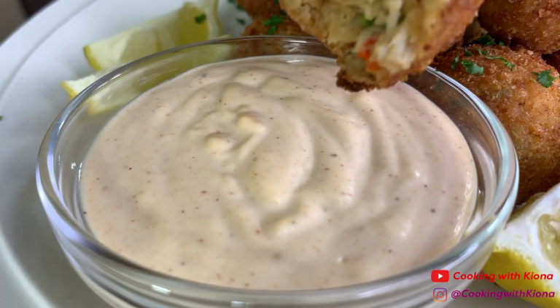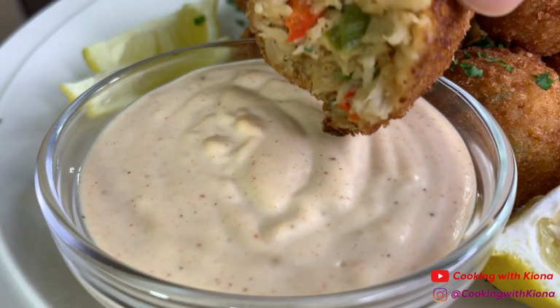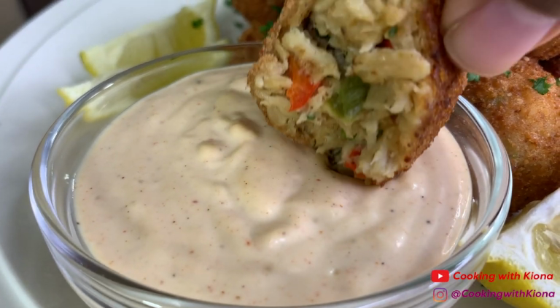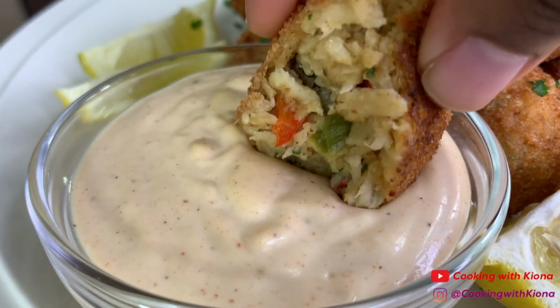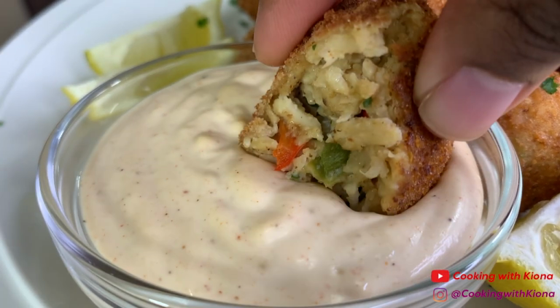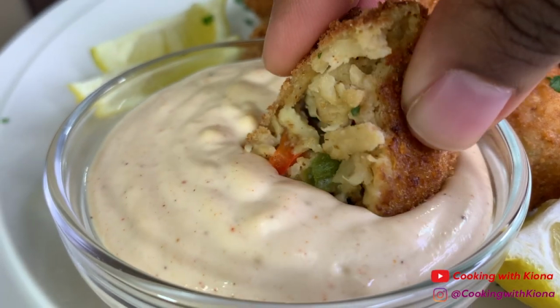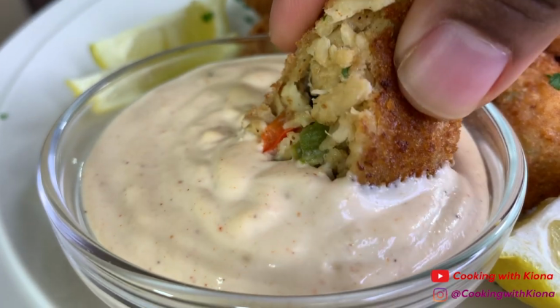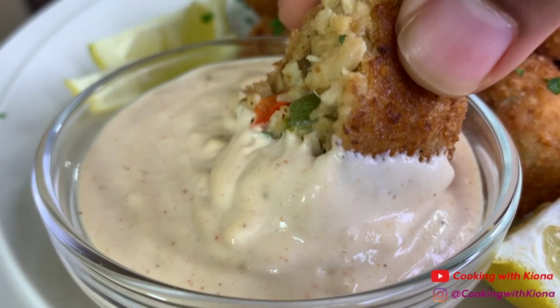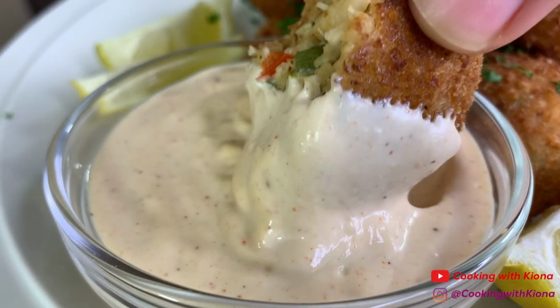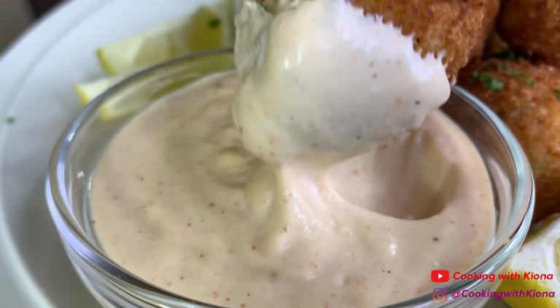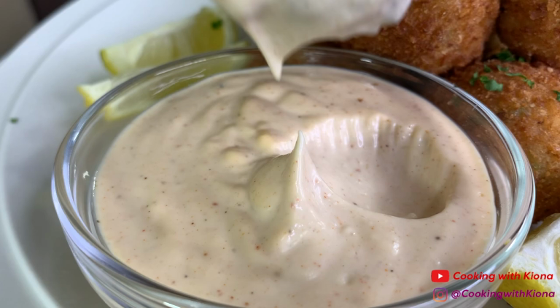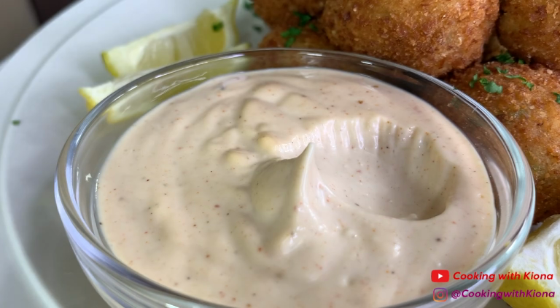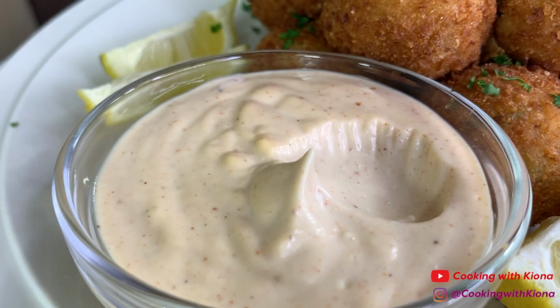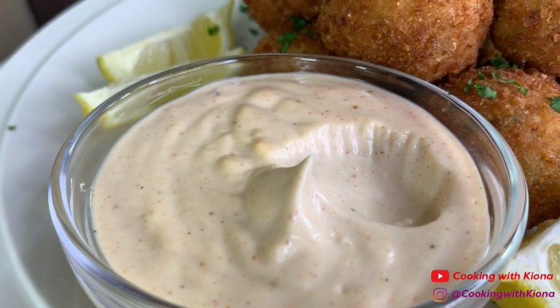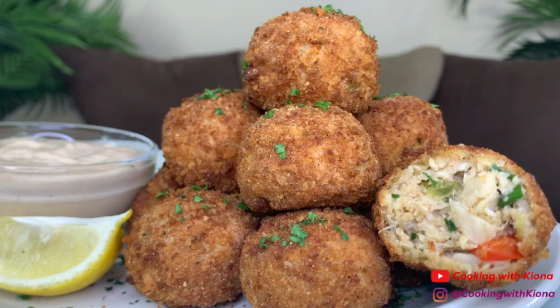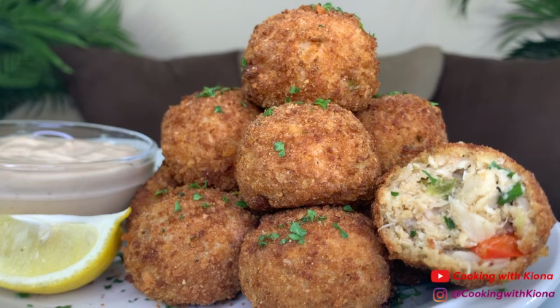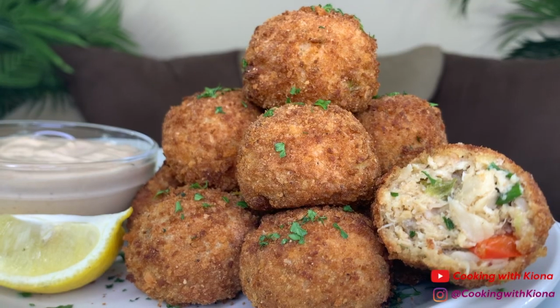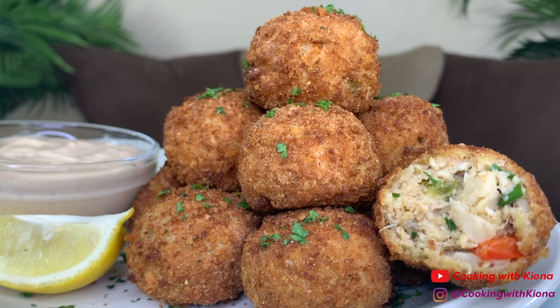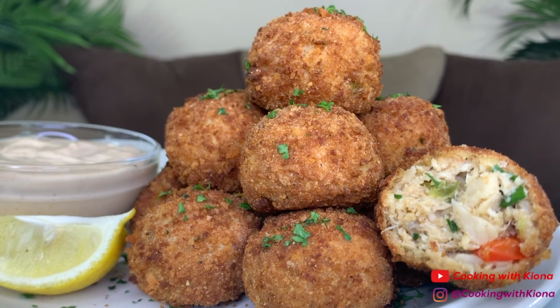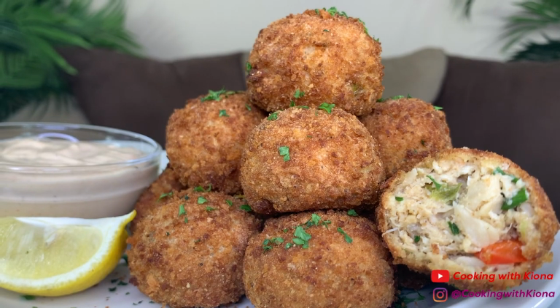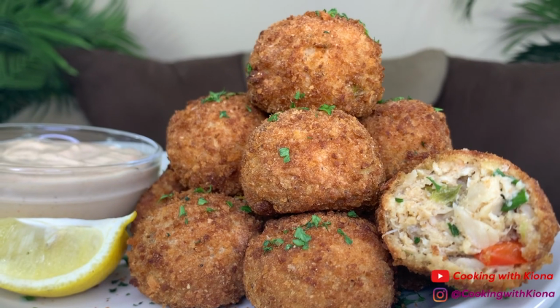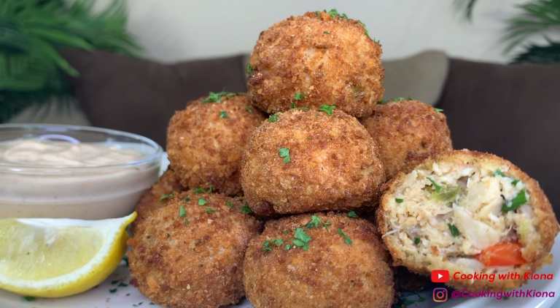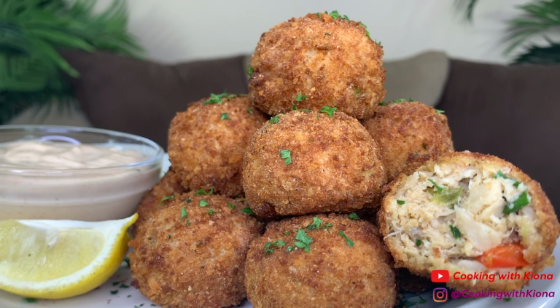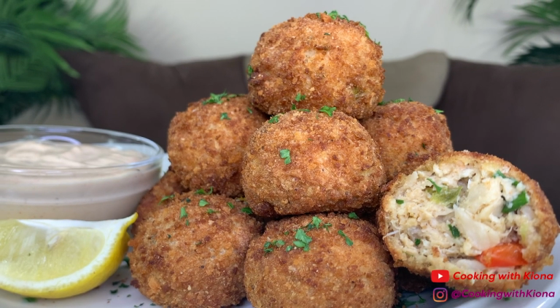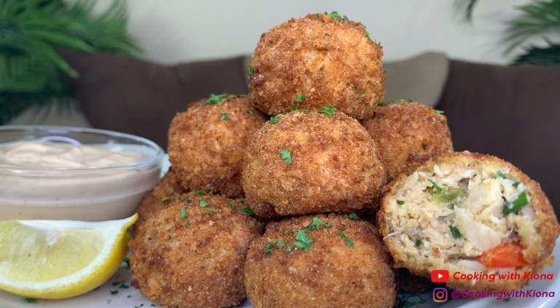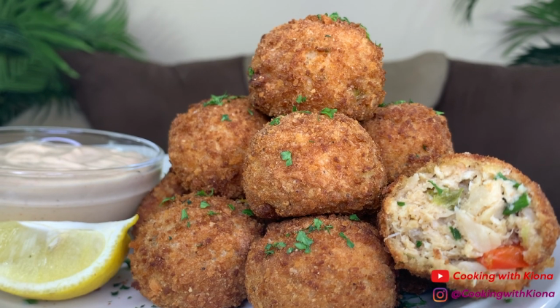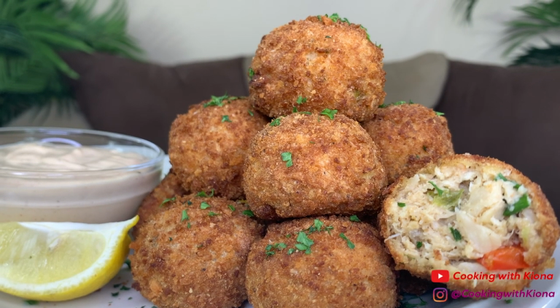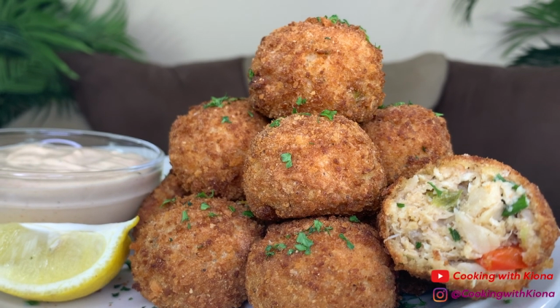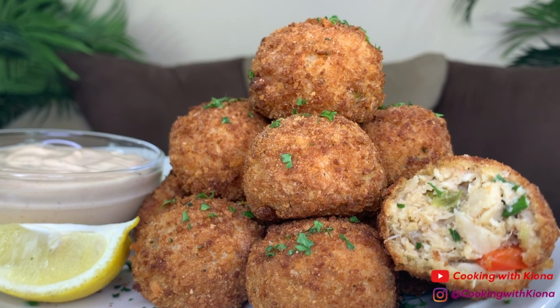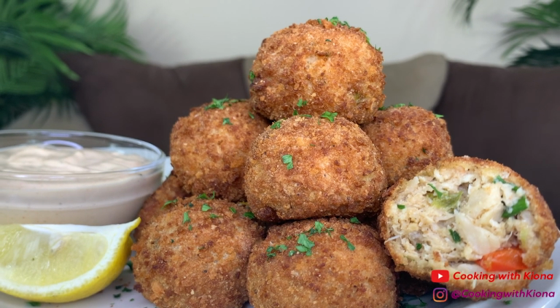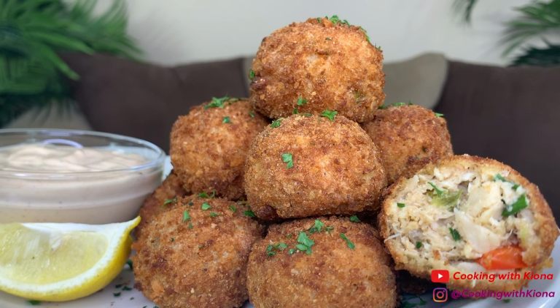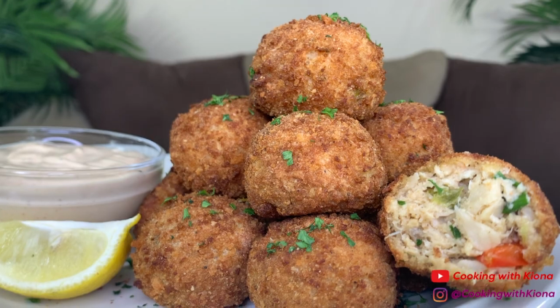Hey everyone, today I'll be showing you how to make these delicious fried crab balls. These are really good and I can't wait to show you how to make them, so let's get started with the video.